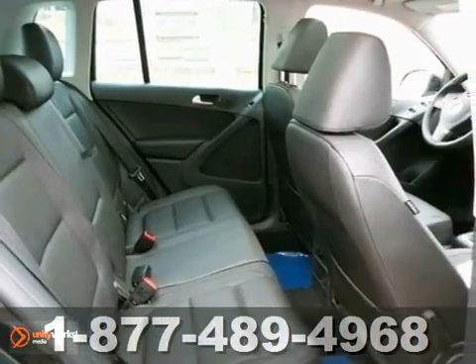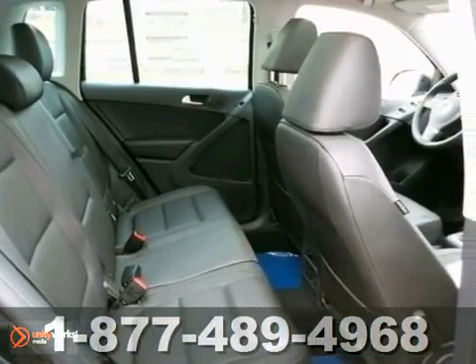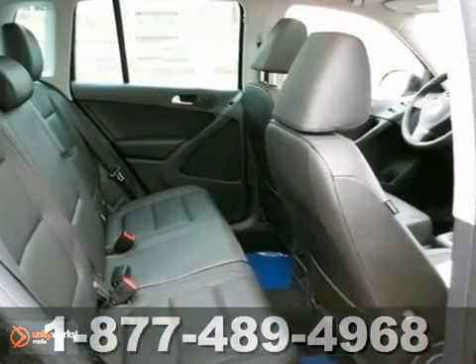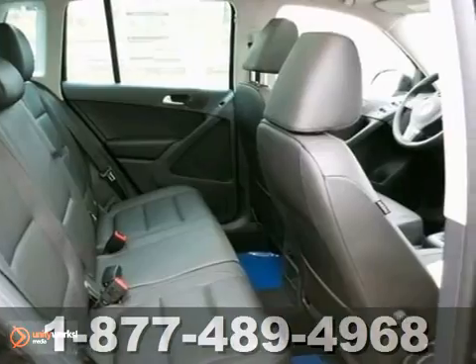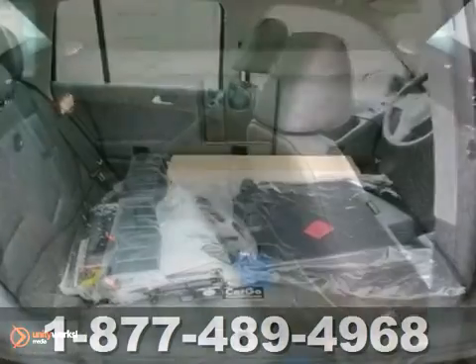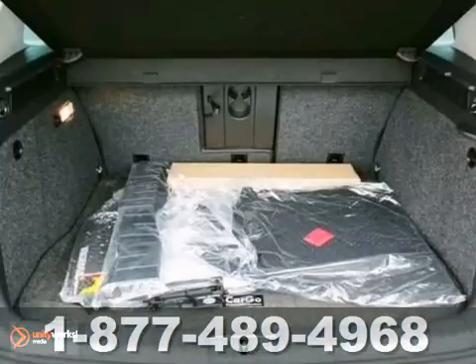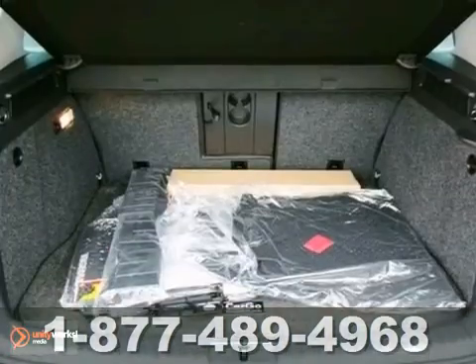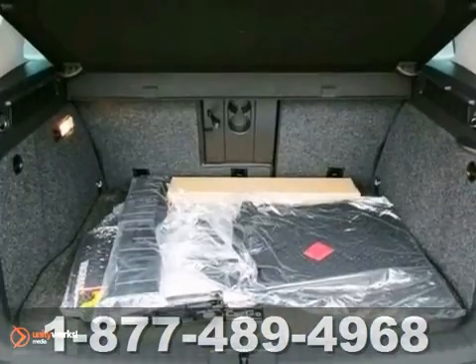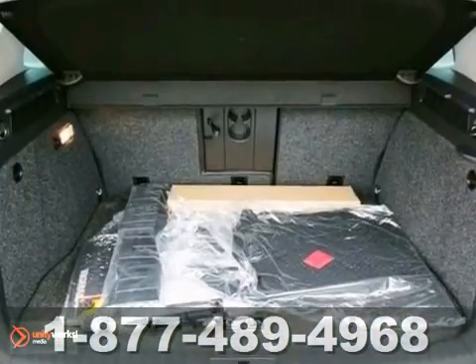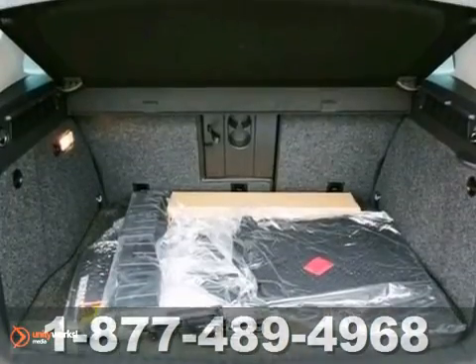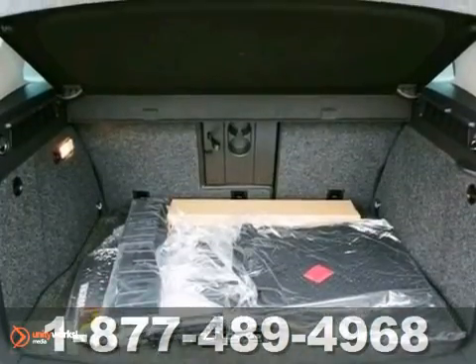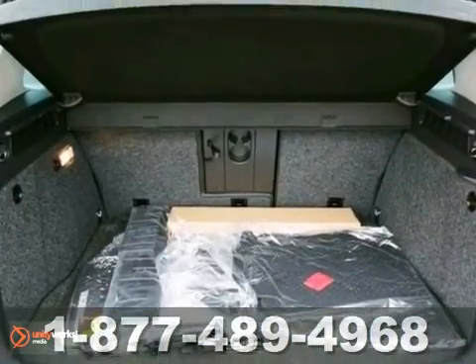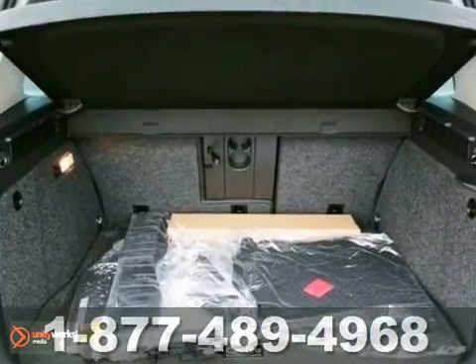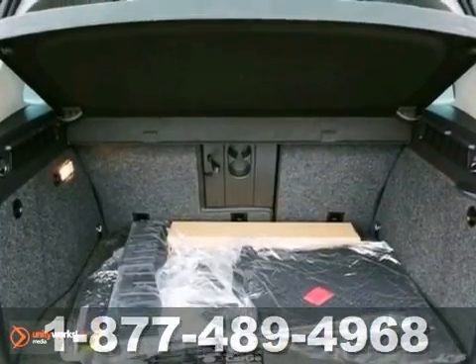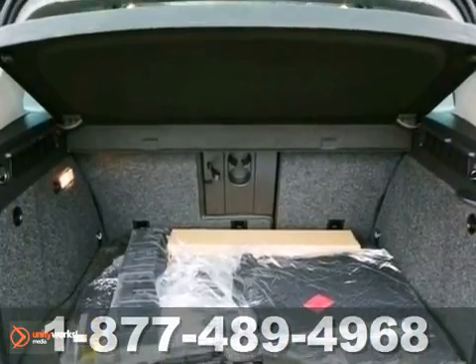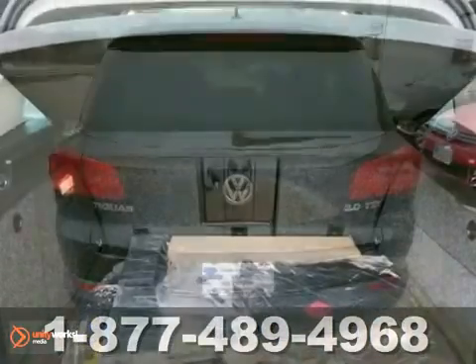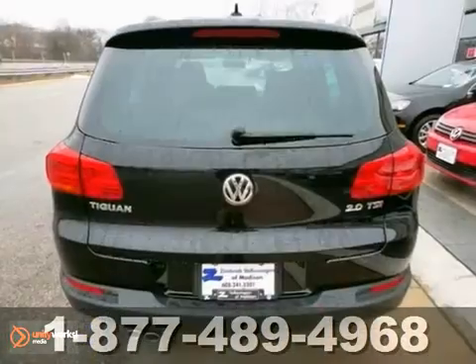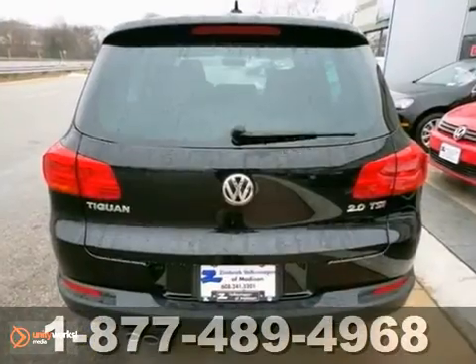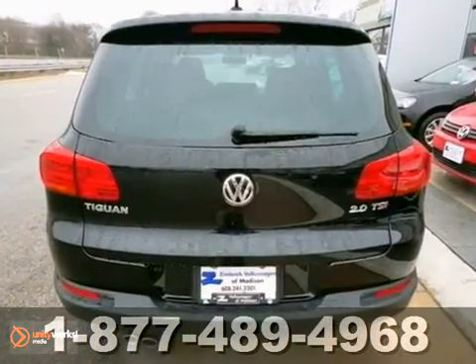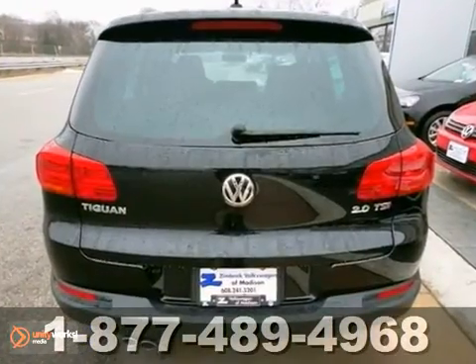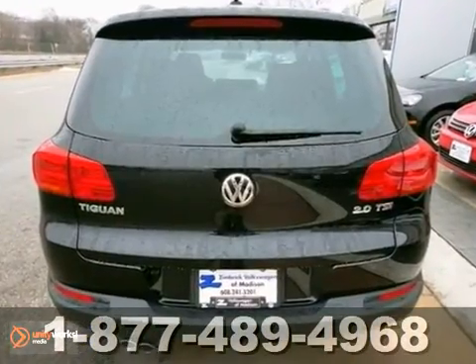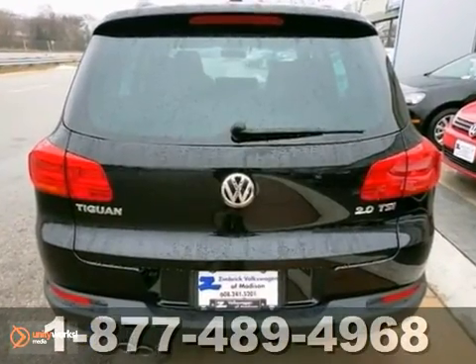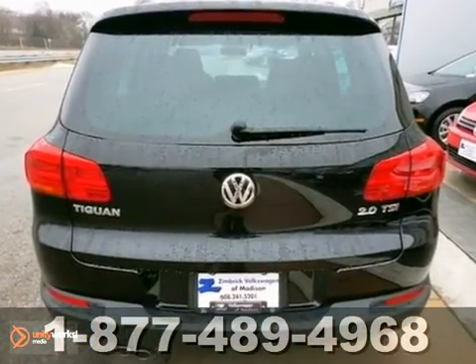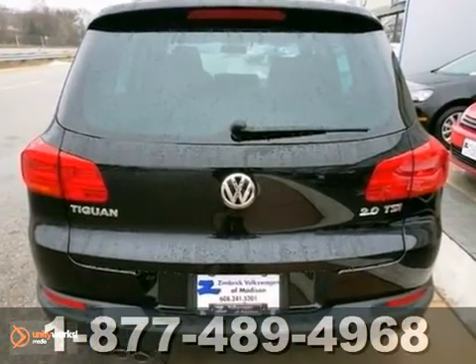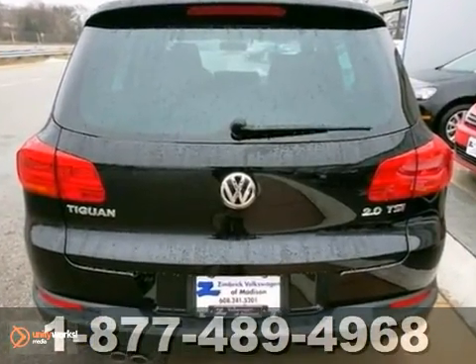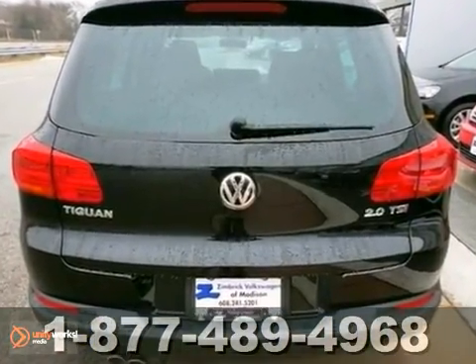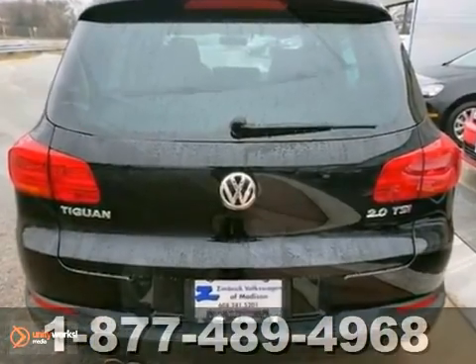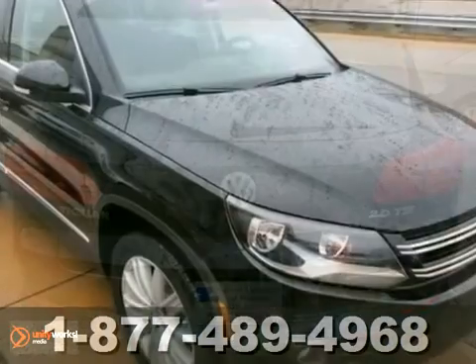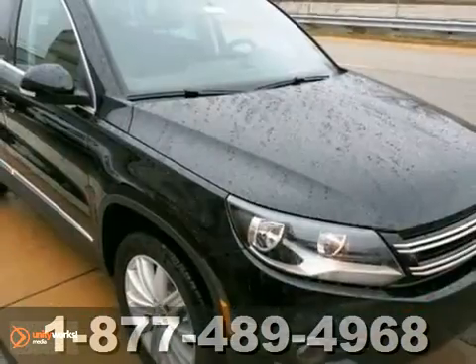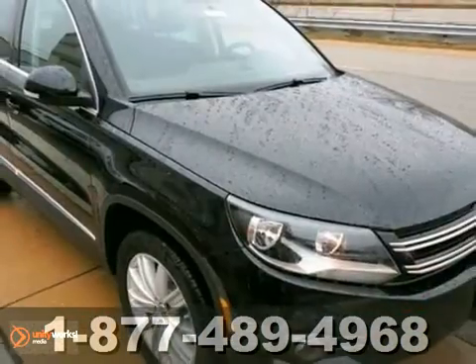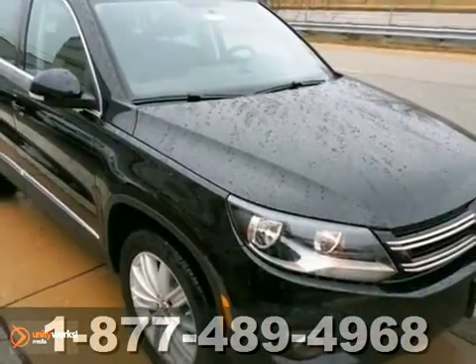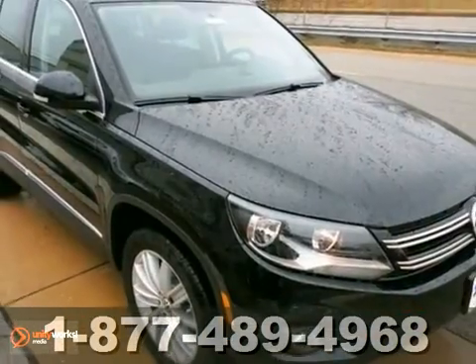All of its amenities and great gas mileage are sure to push this SUV off the lot fast, so stop in for a test drive today.